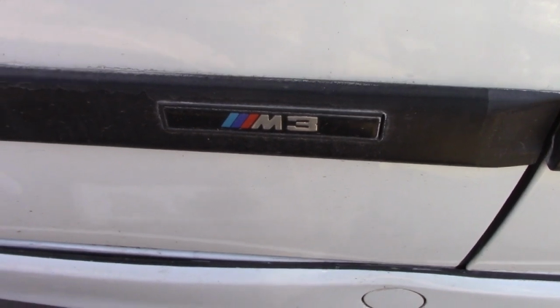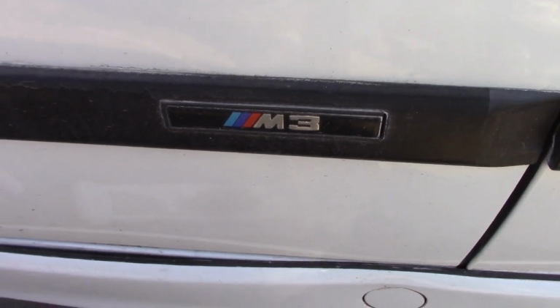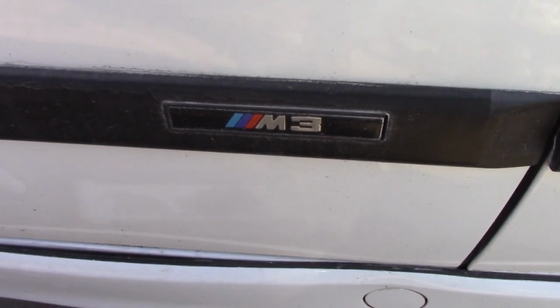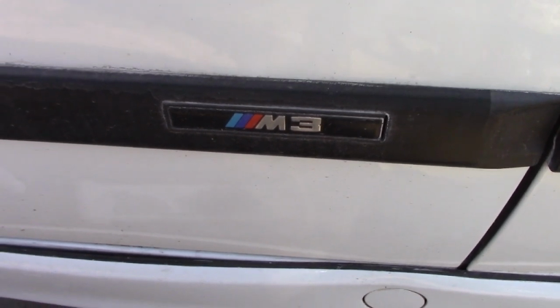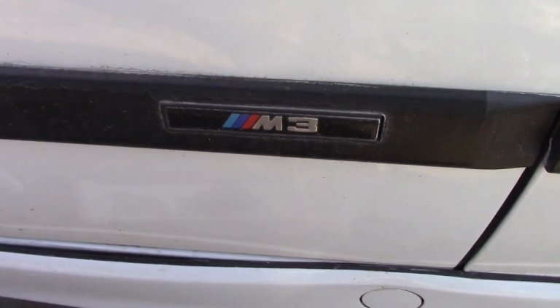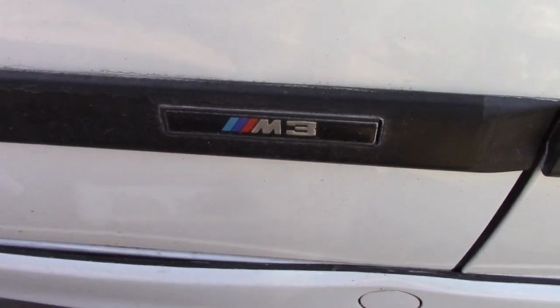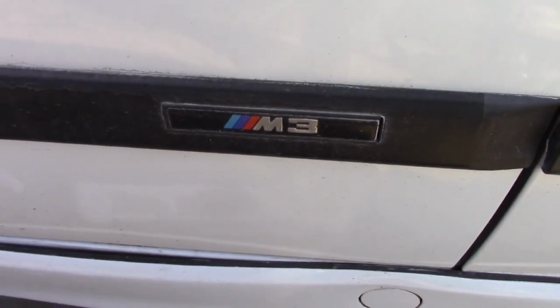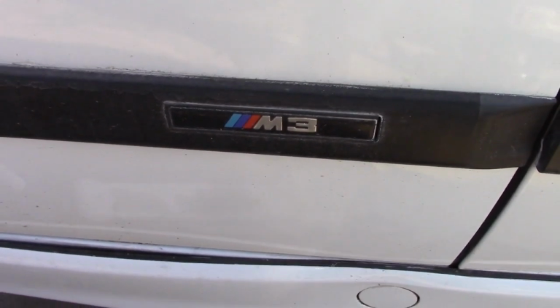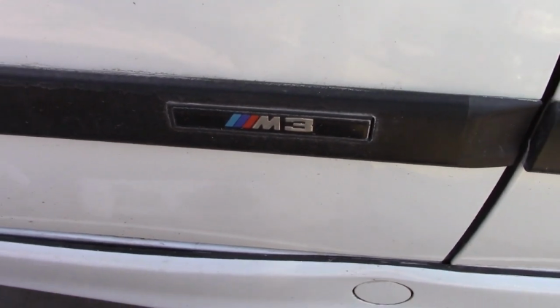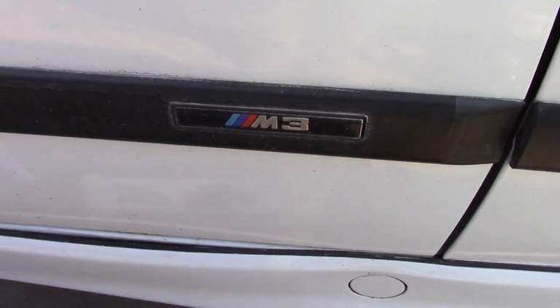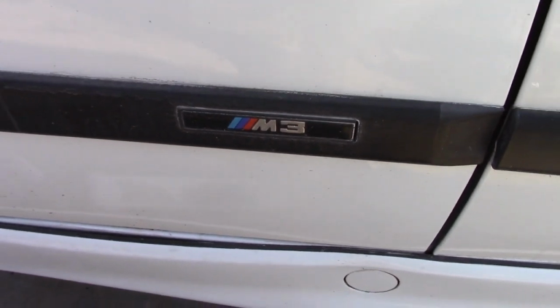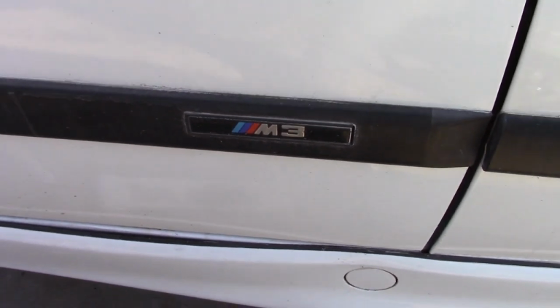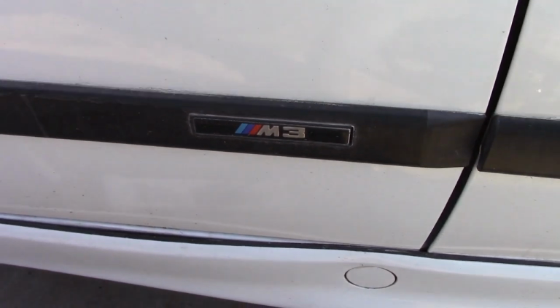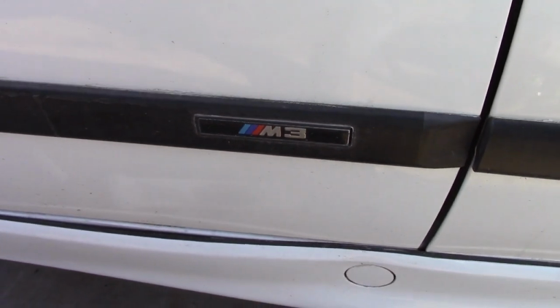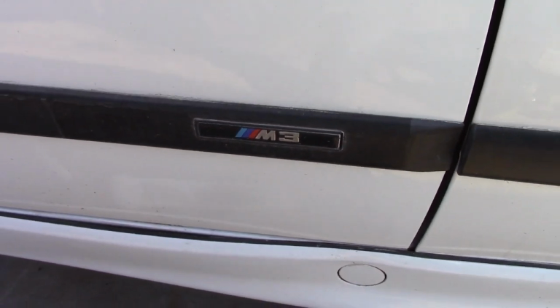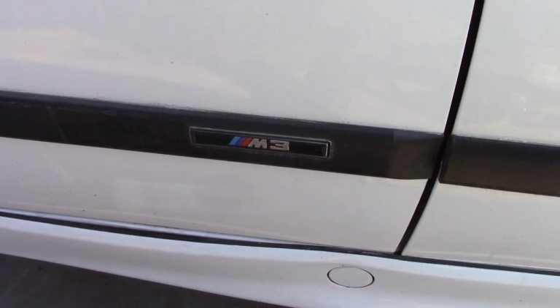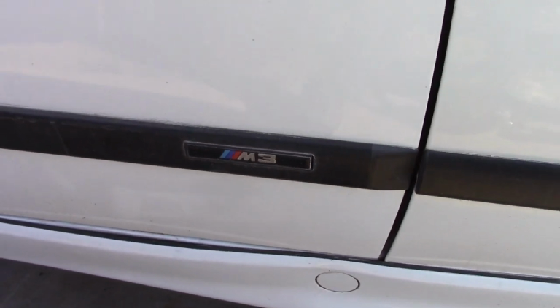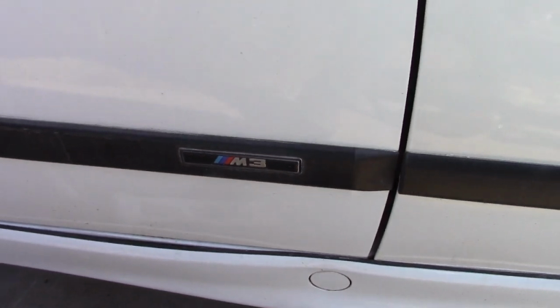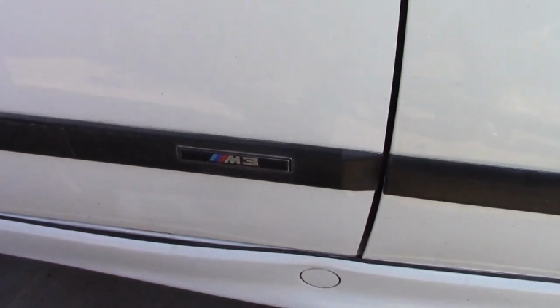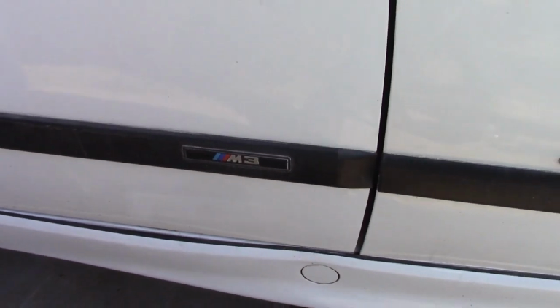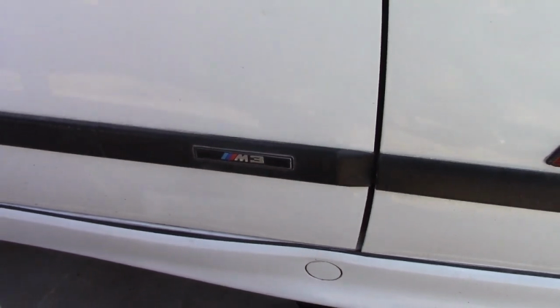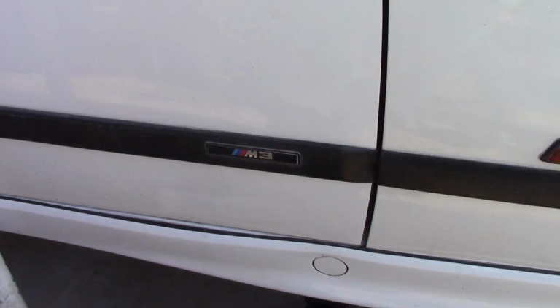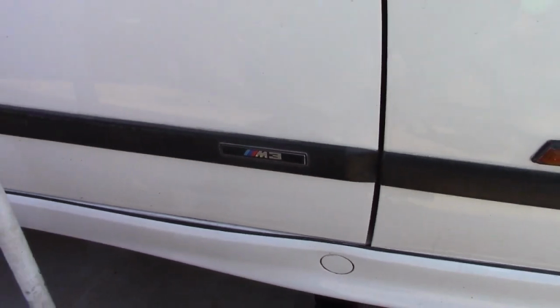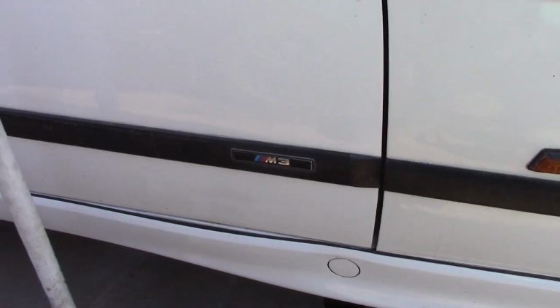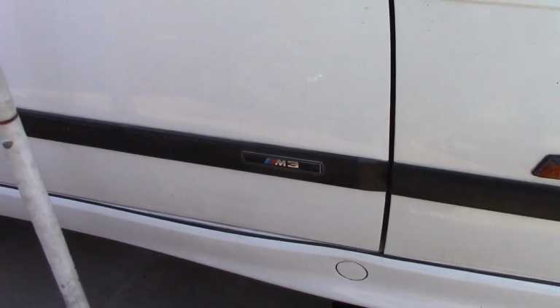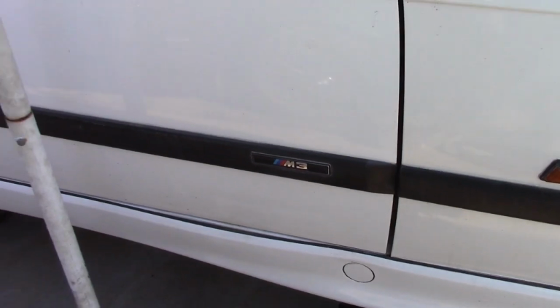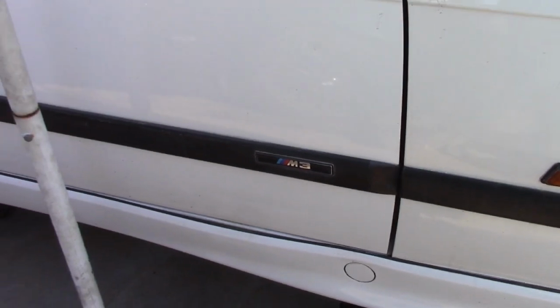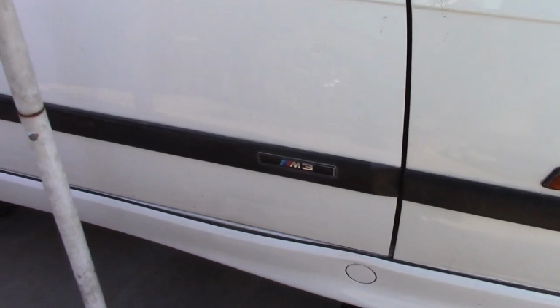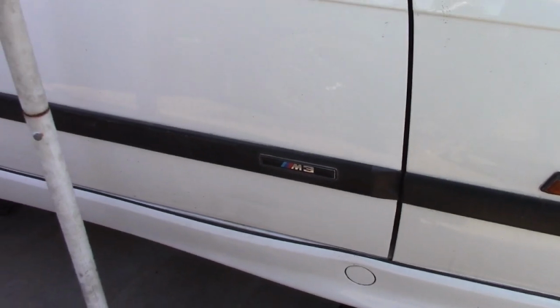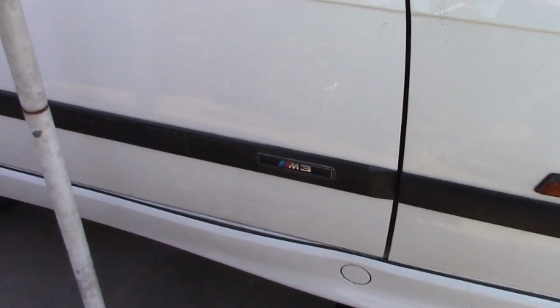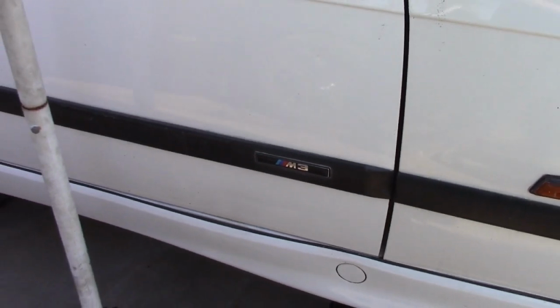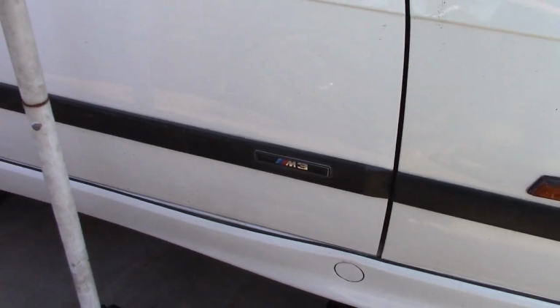How you doing guys? Welcome to the Haken E30 channel.